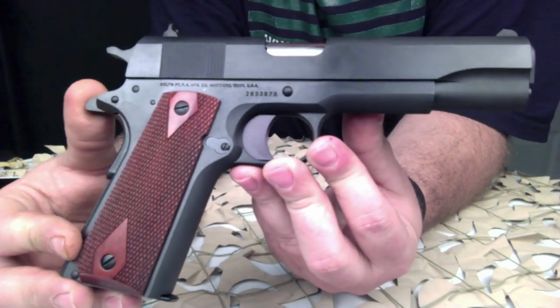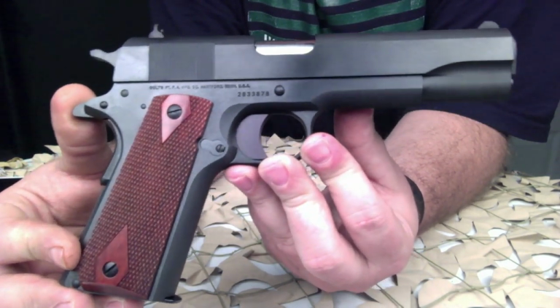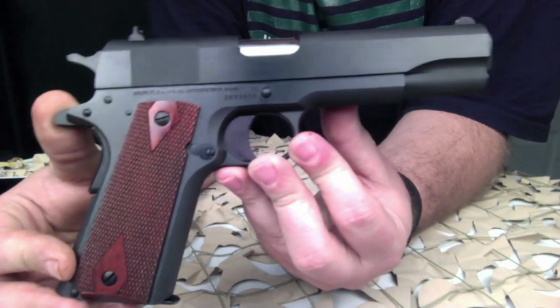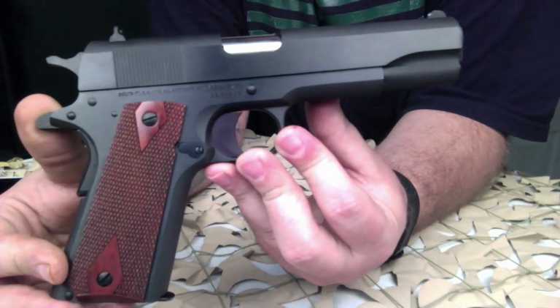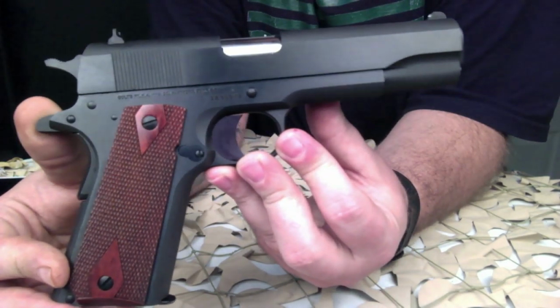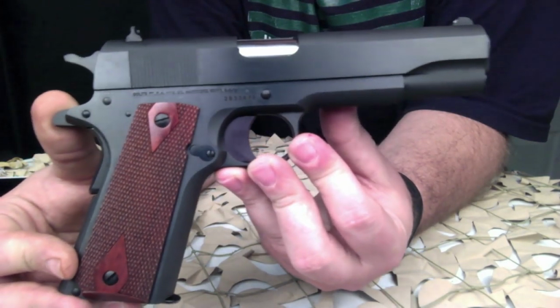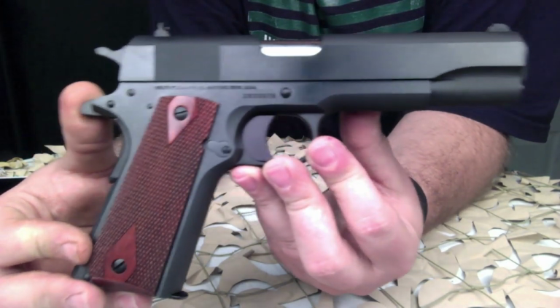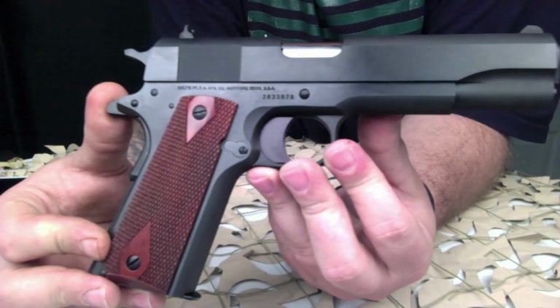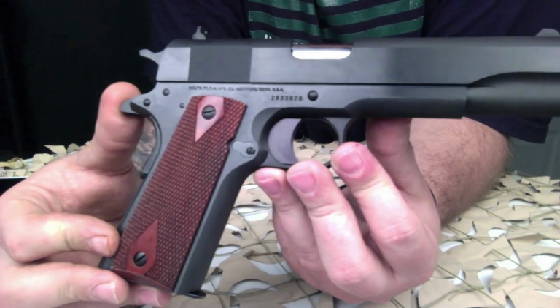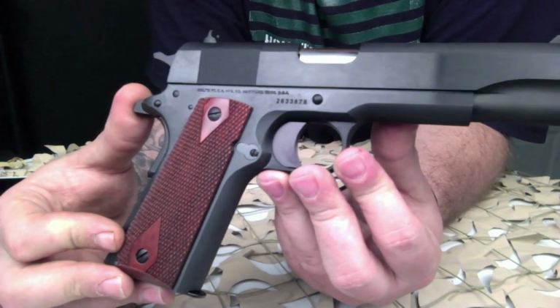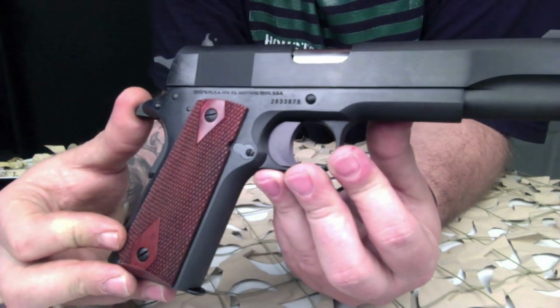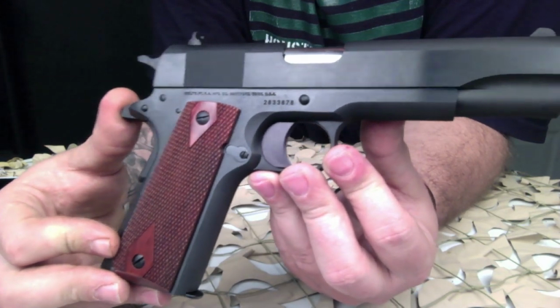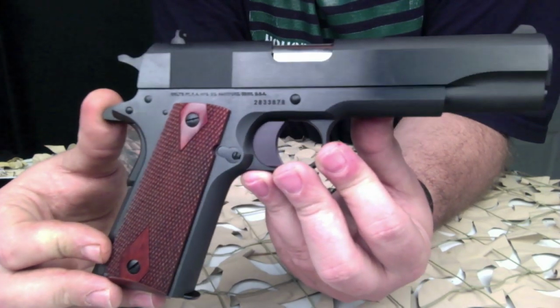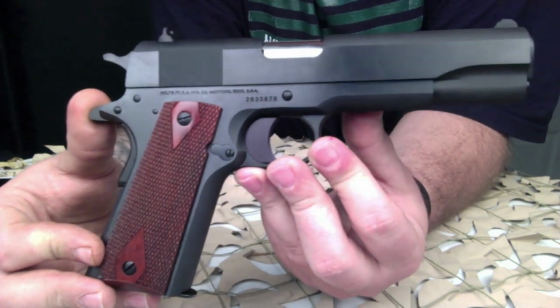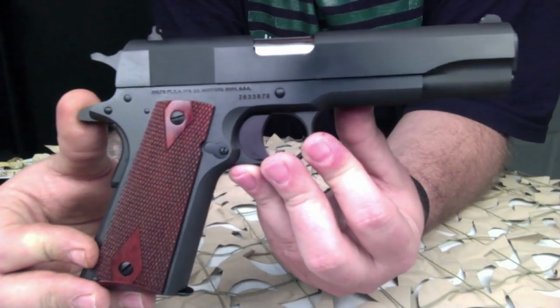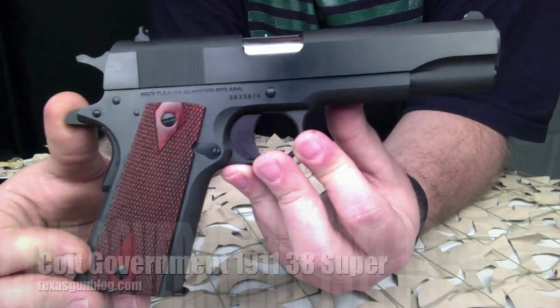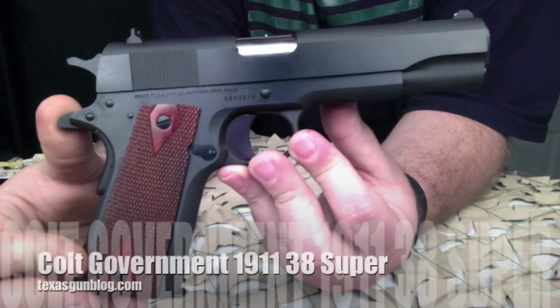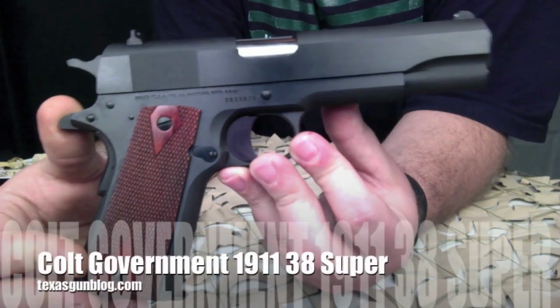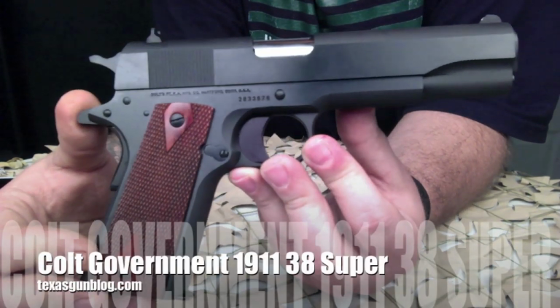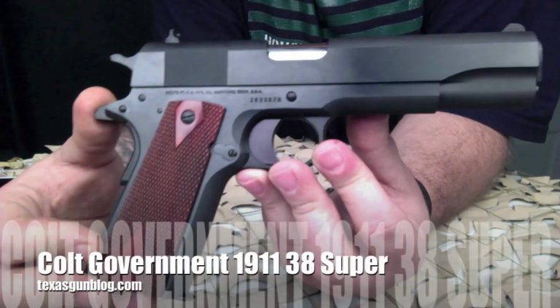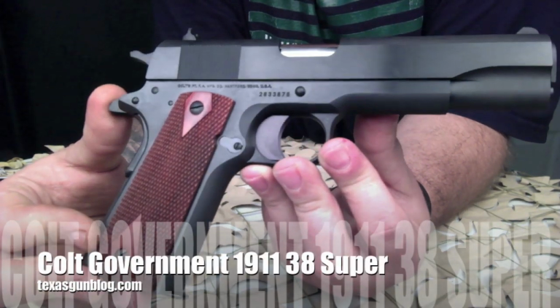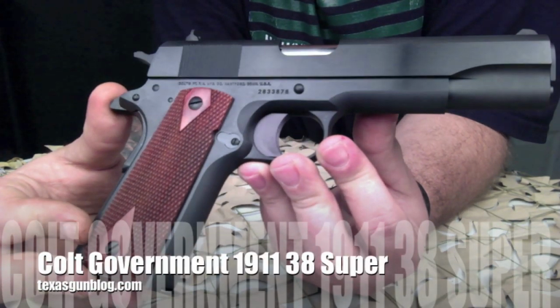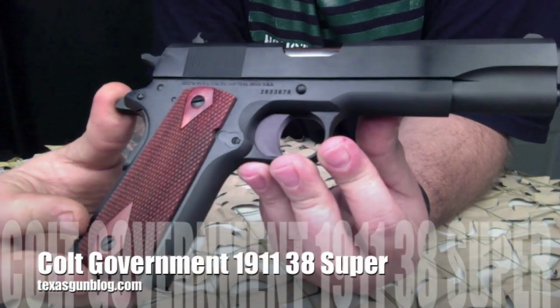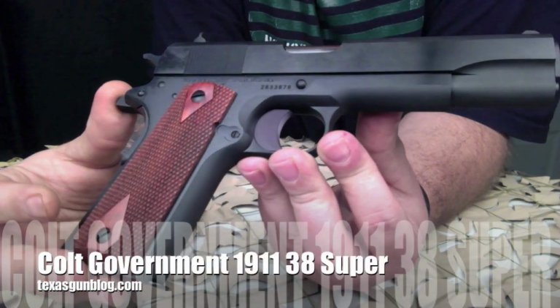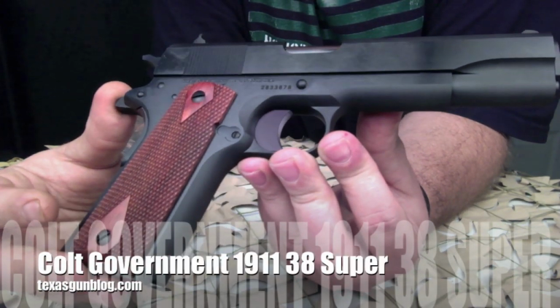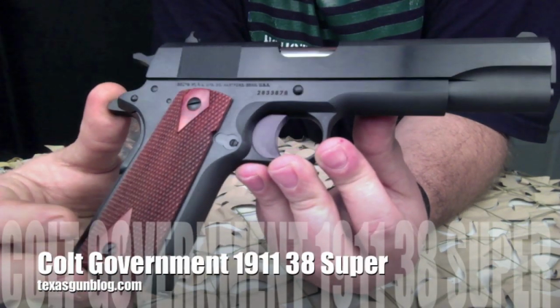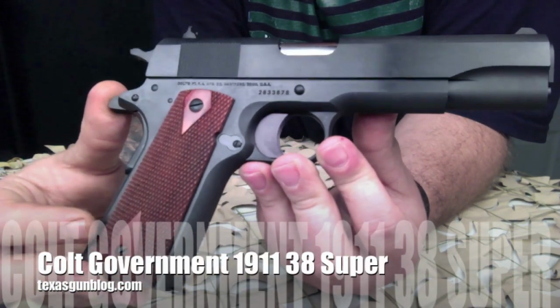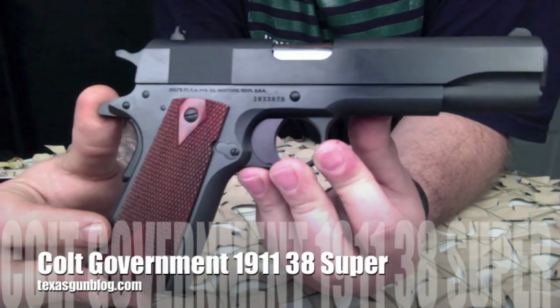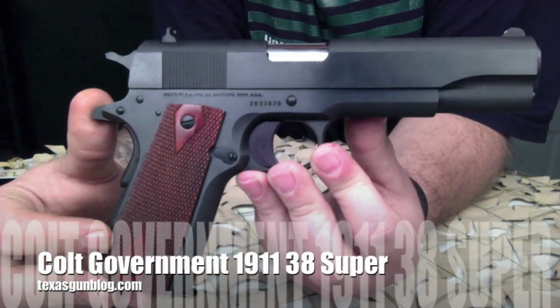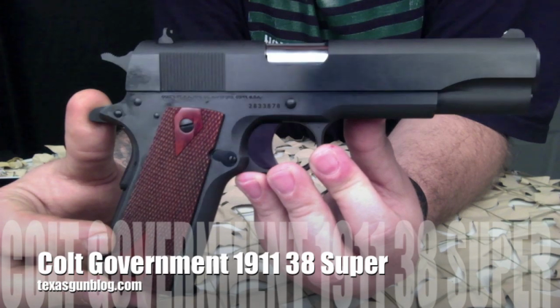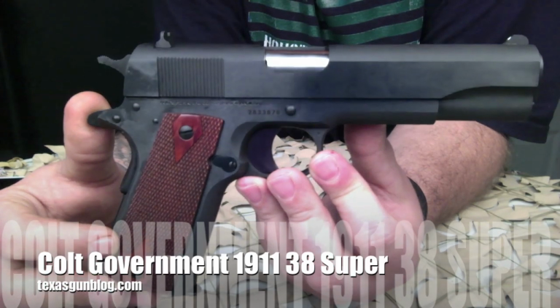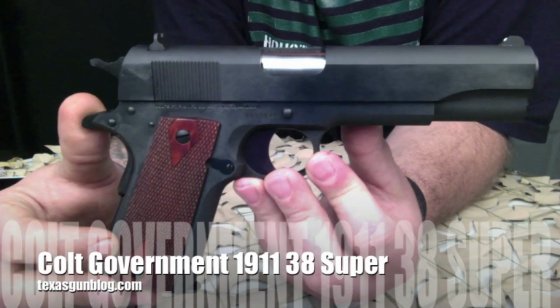They retain their resale value, they're very accurate and very reliable, and they have great customer service. So we hope you enjoy our video and our high-quality close-ups of this Colt pistol.